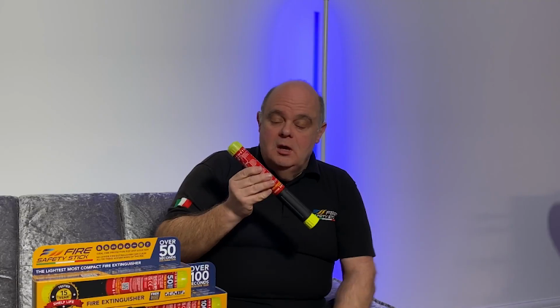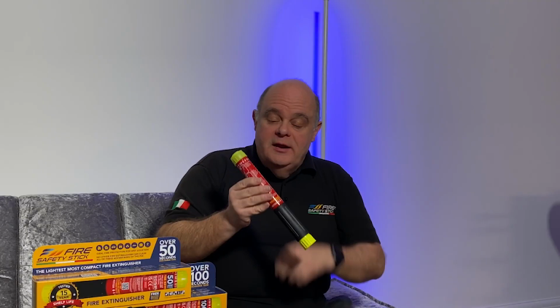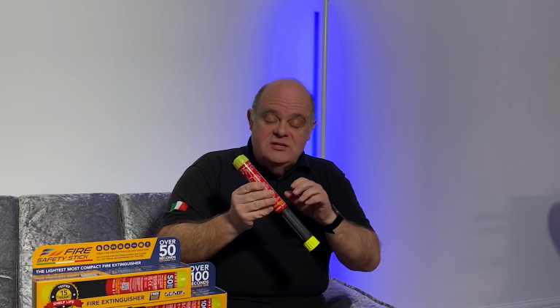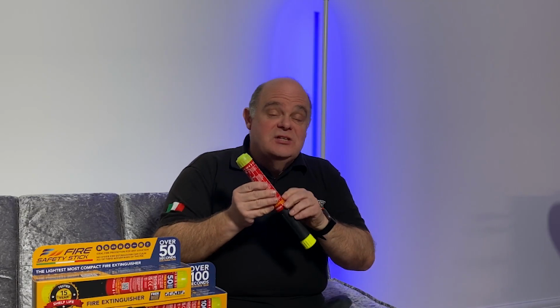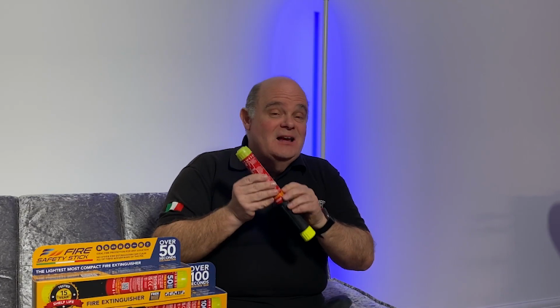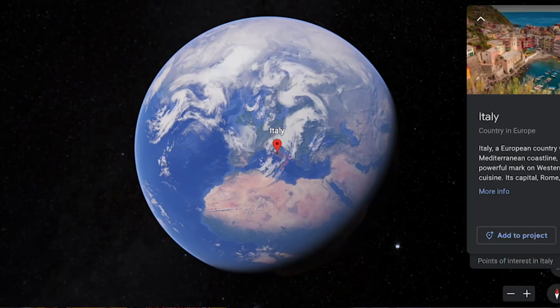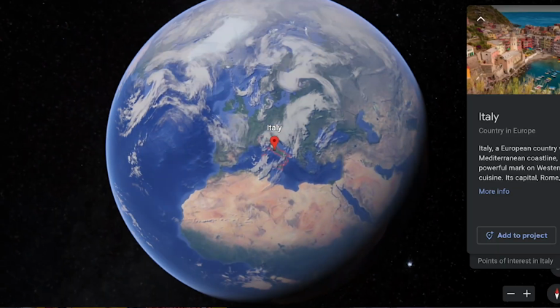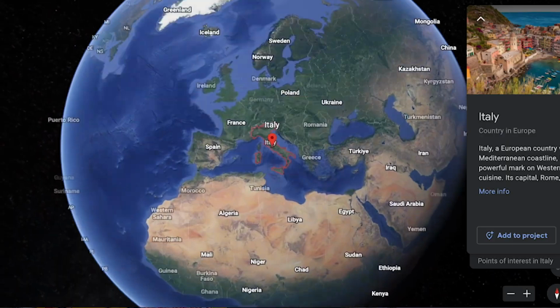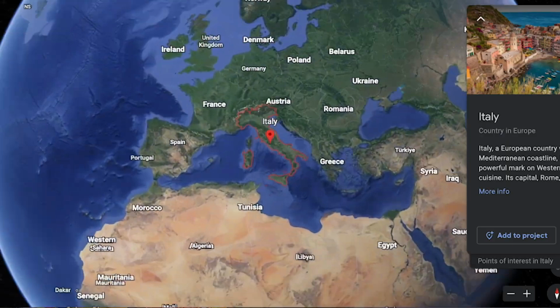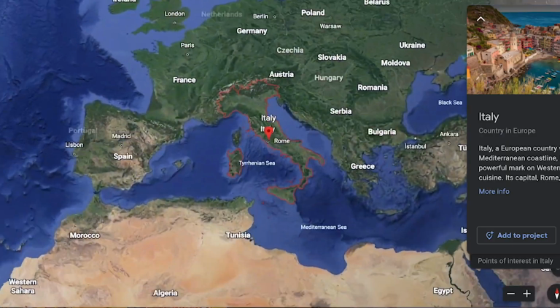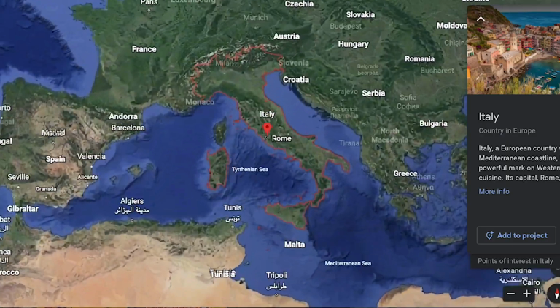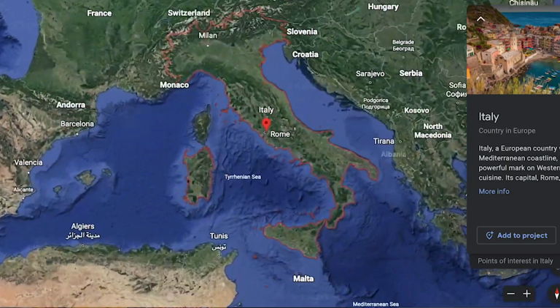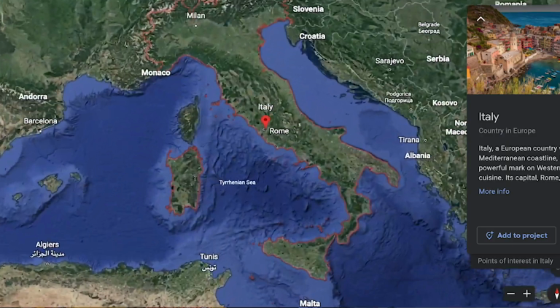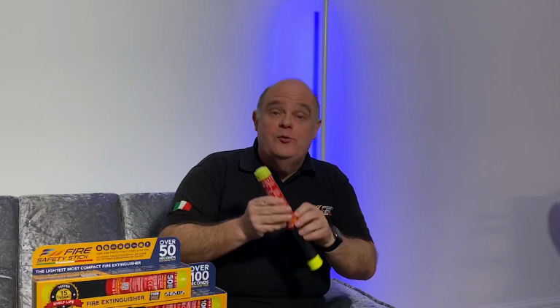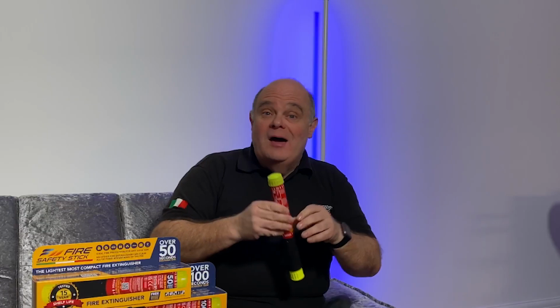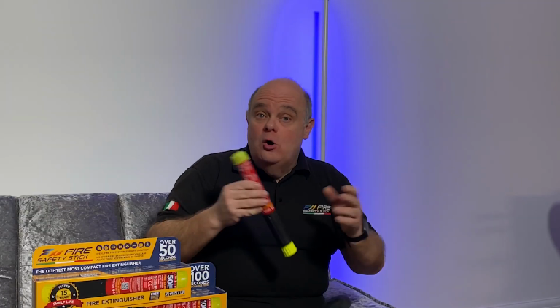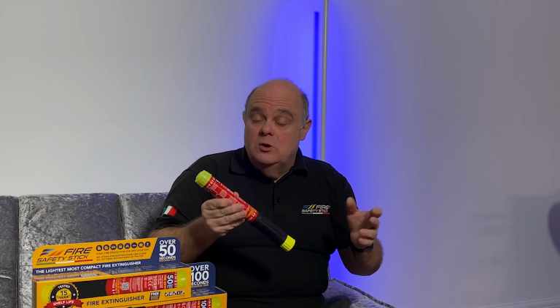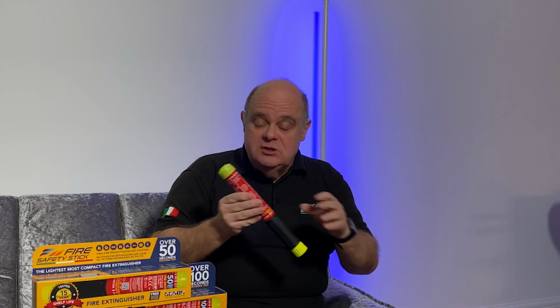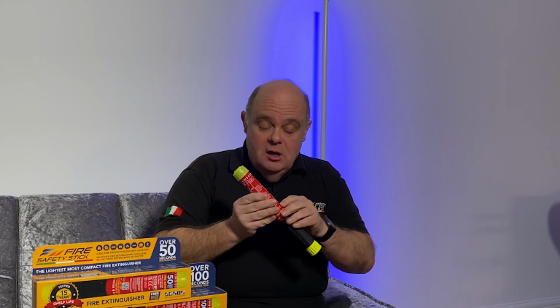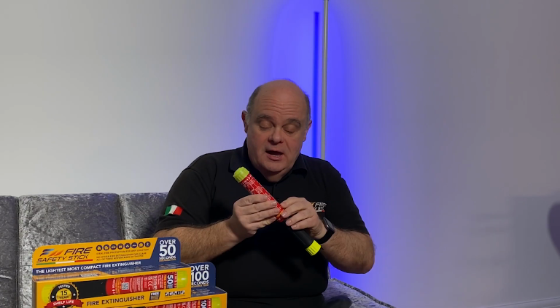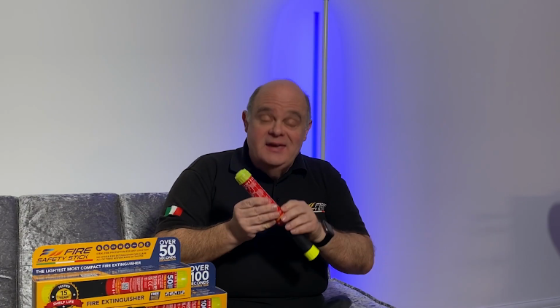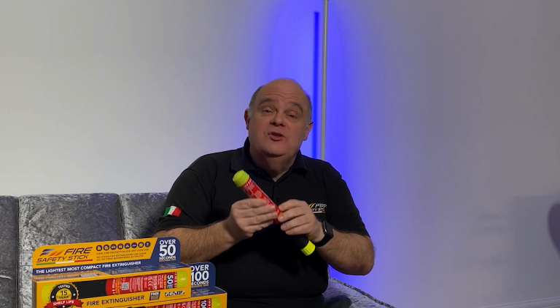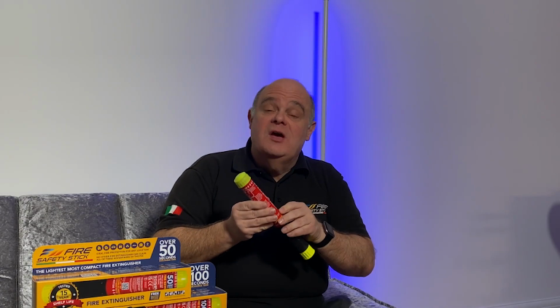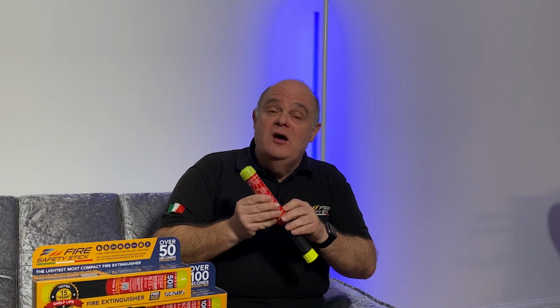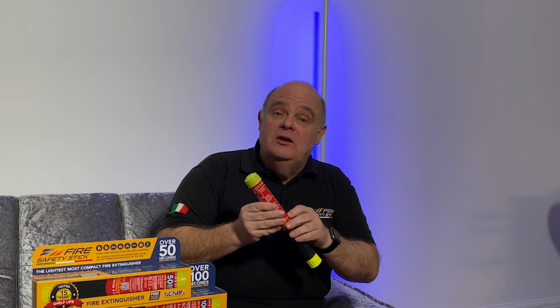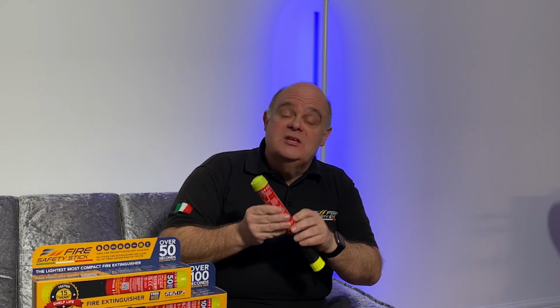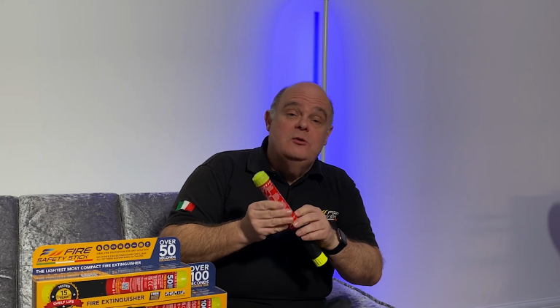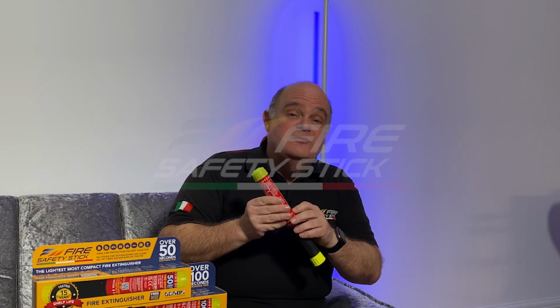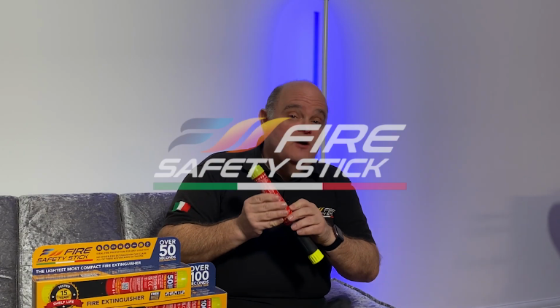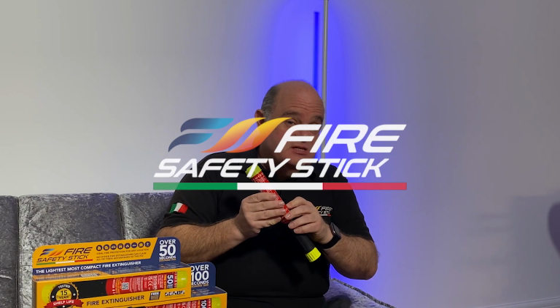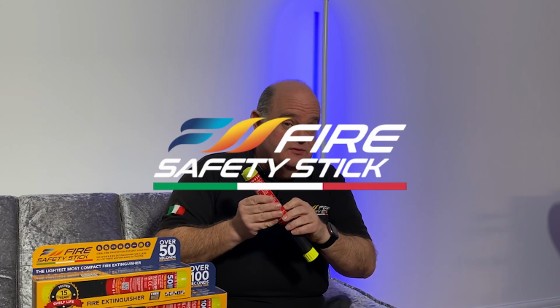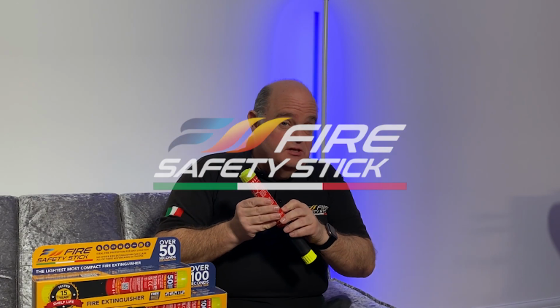It's actually Italian made, but it's available throughout the whole world. Here in the UK and Ireland, it's known as the Fire Safety Stick.